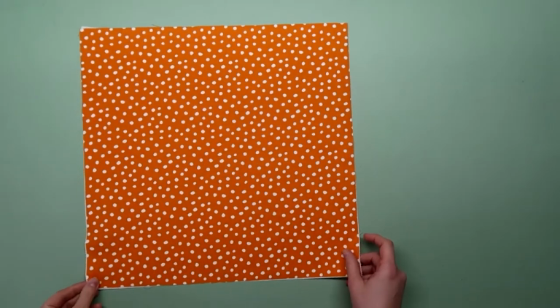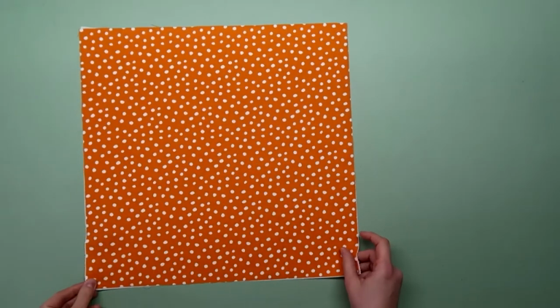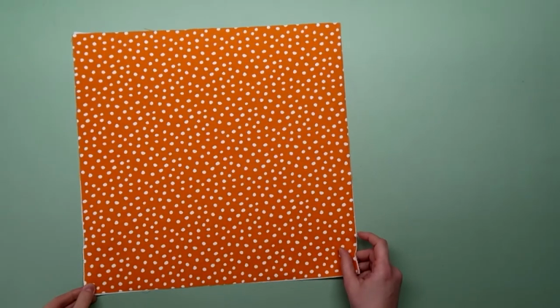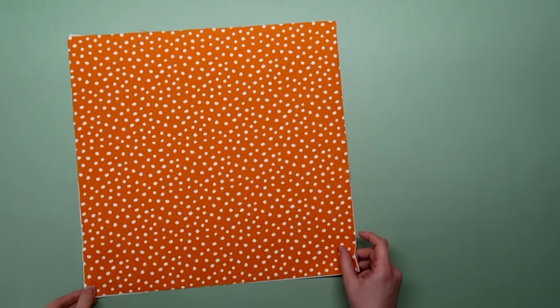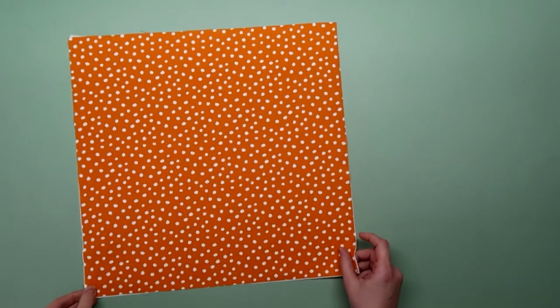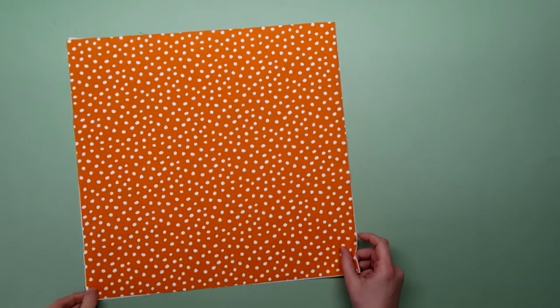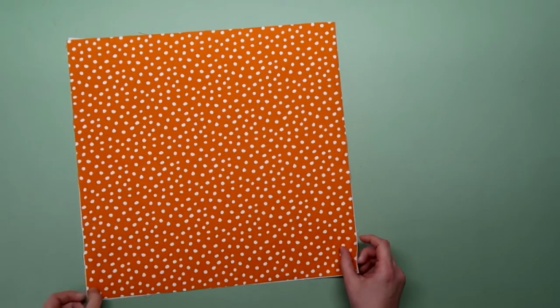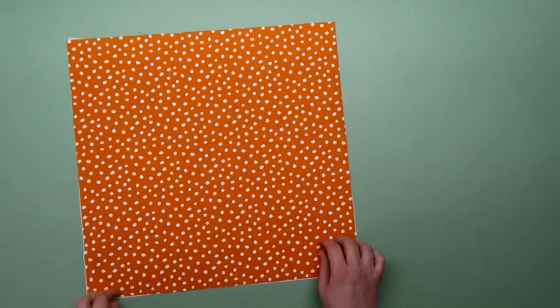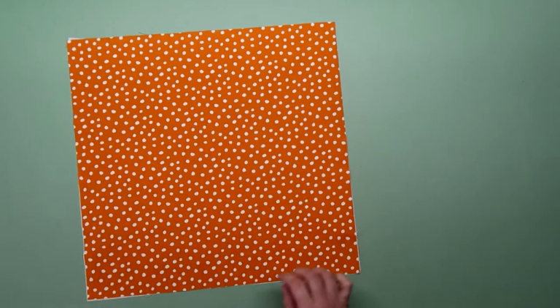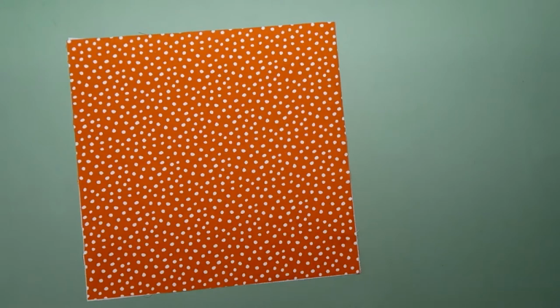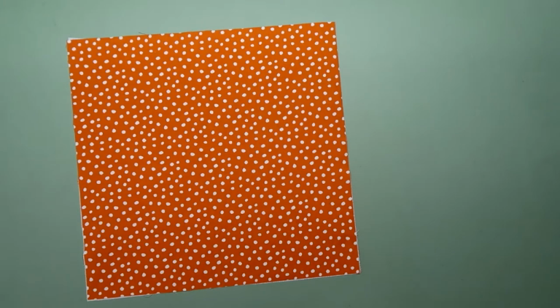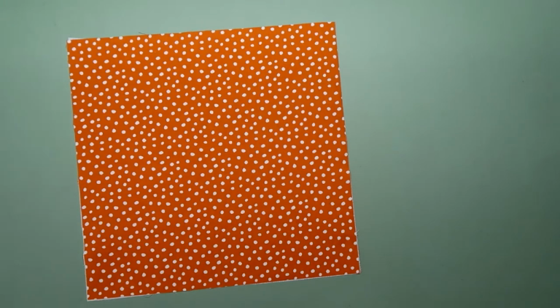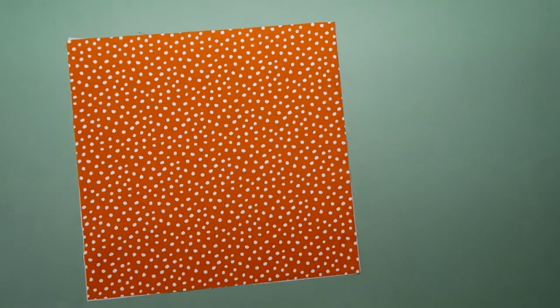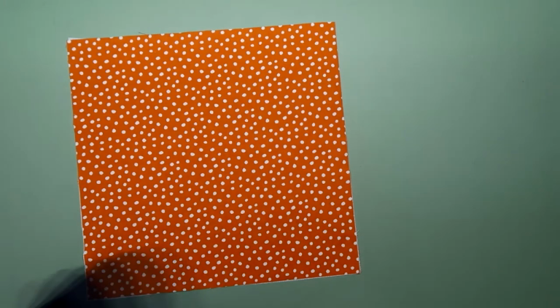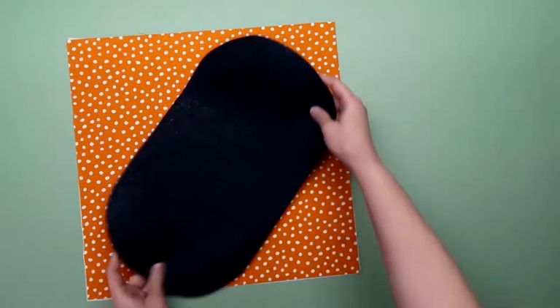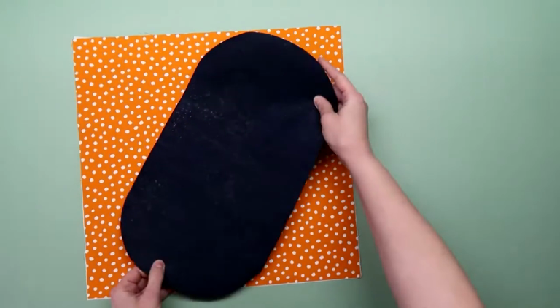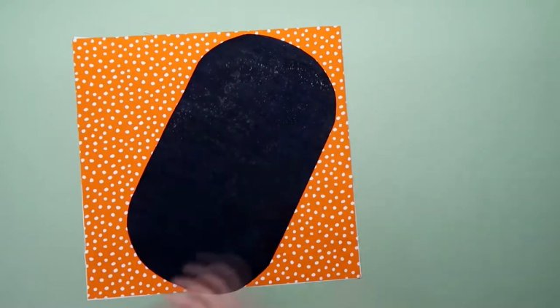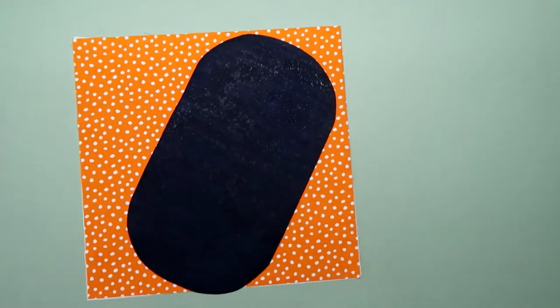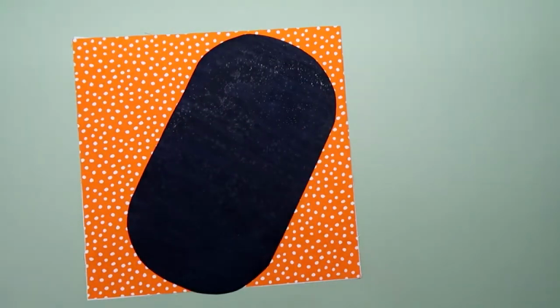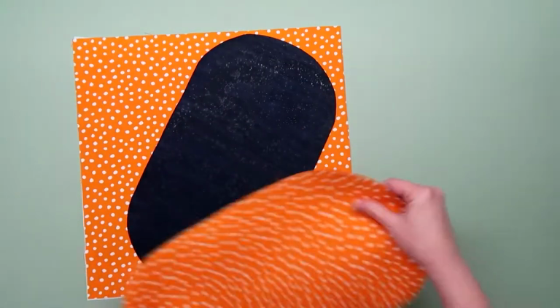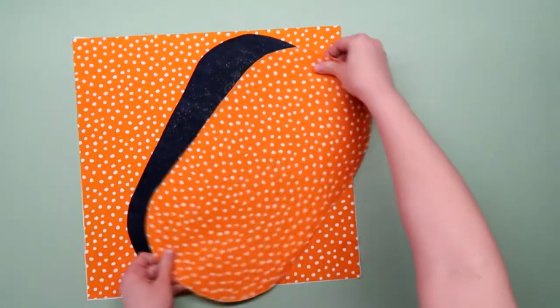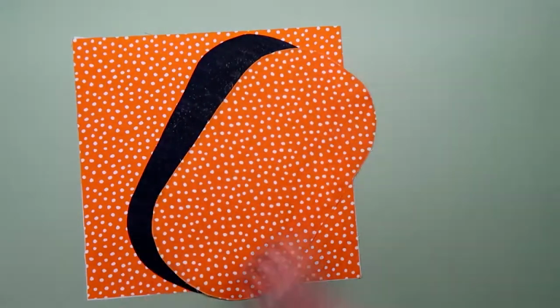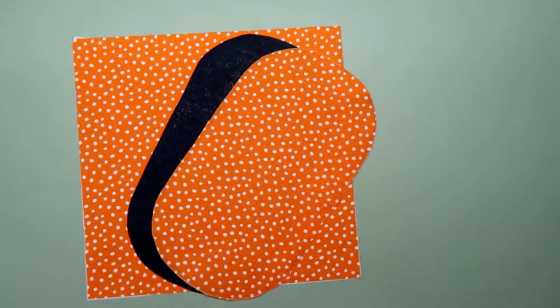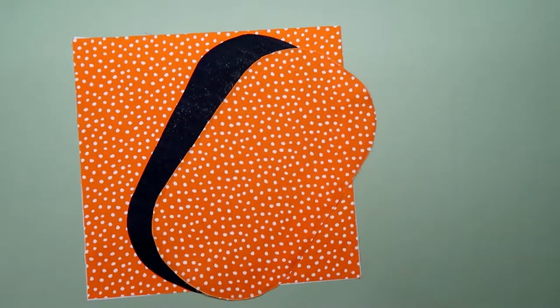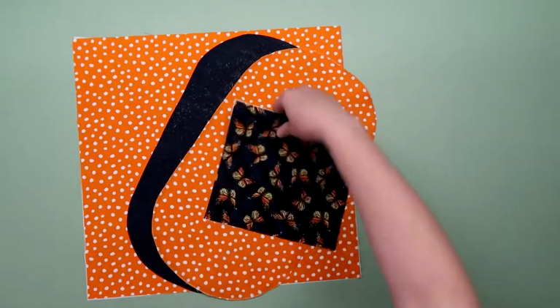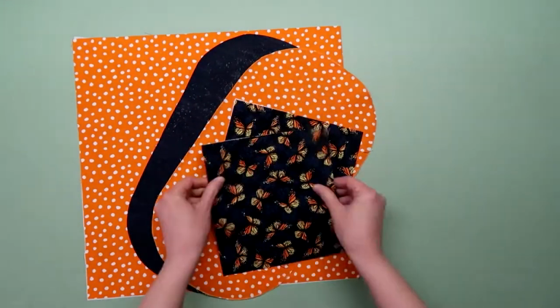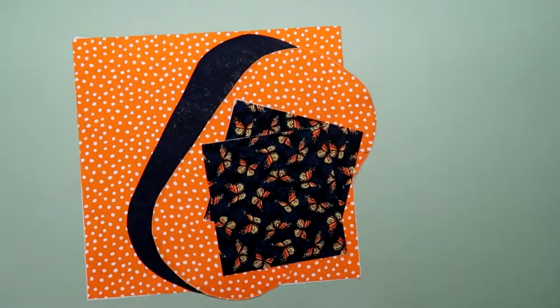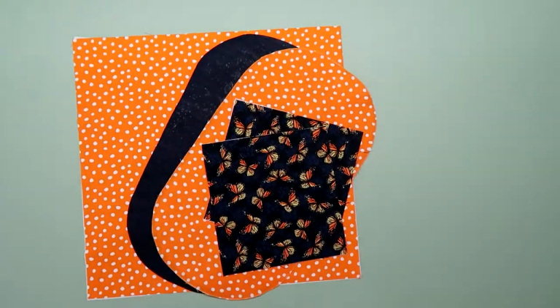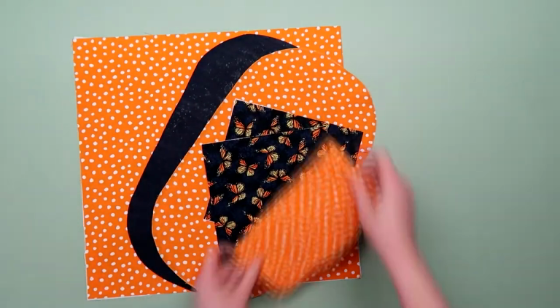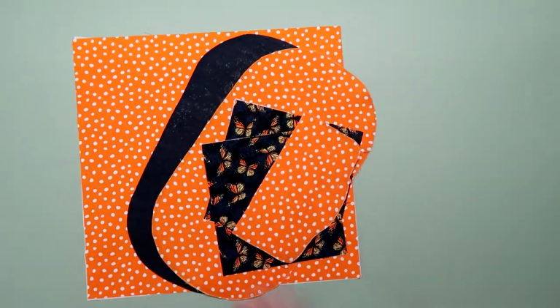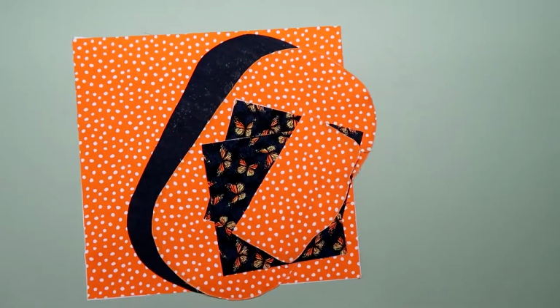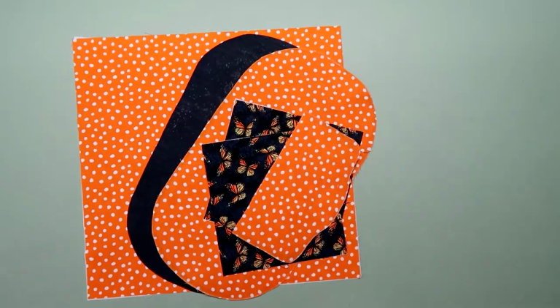I've pre-cut and interfaced all the pieces already. I'm not giving any measurements because you need to purchase the pattern for that.